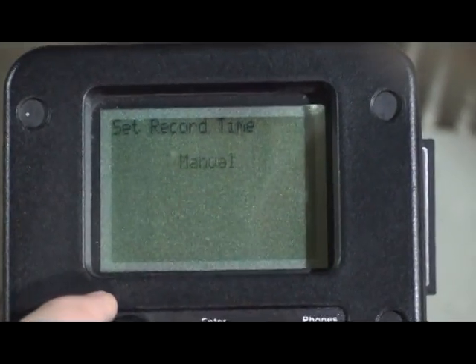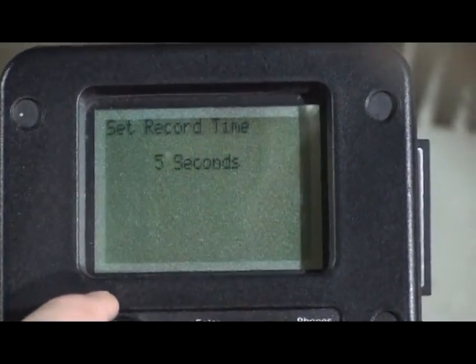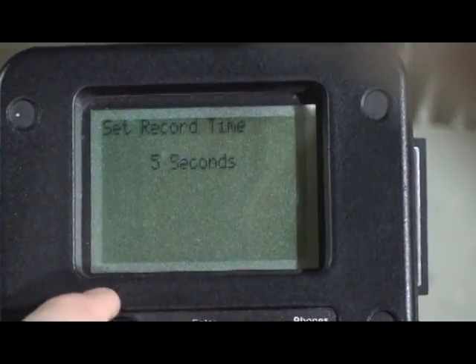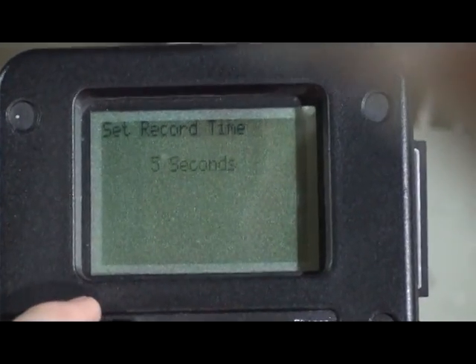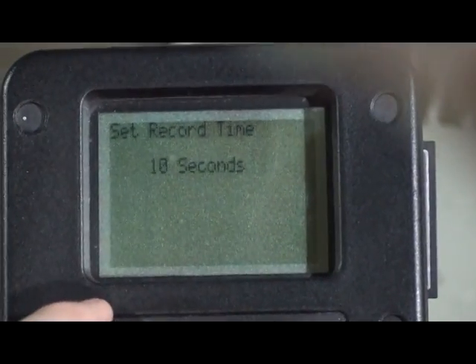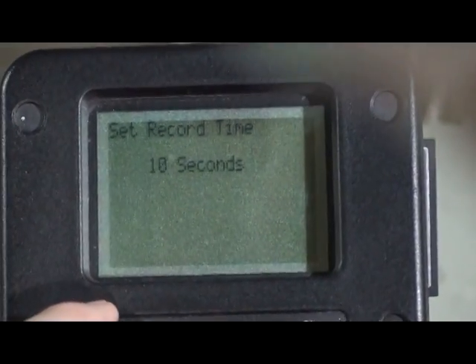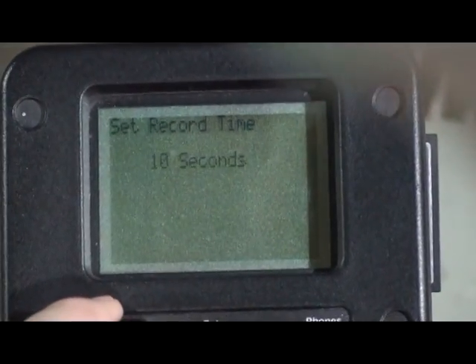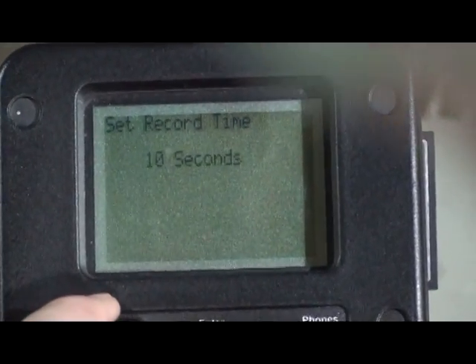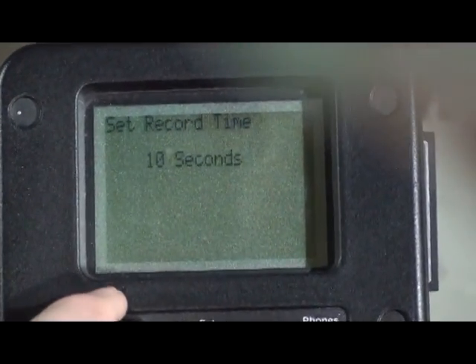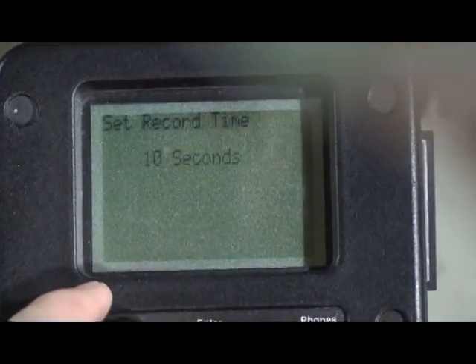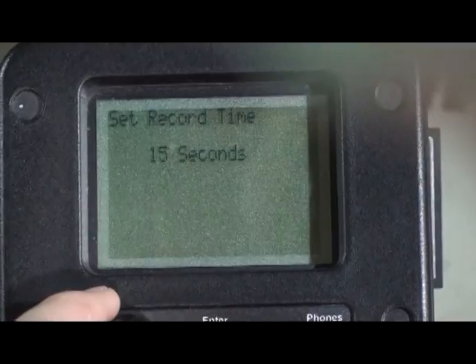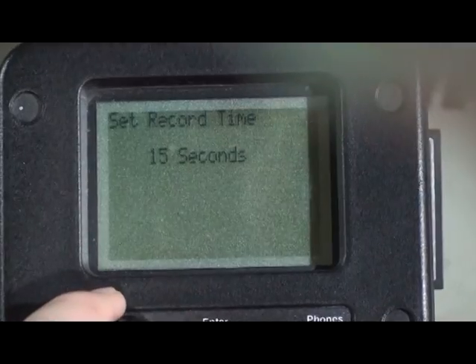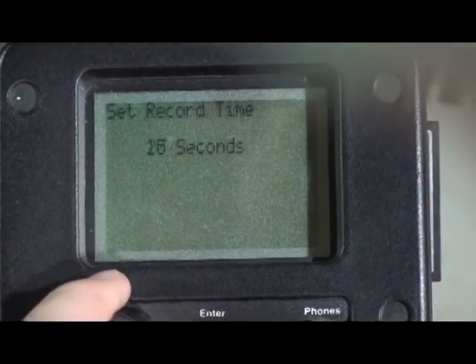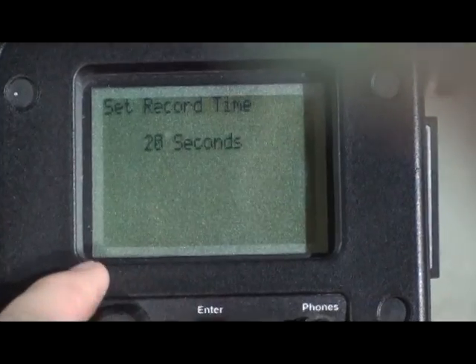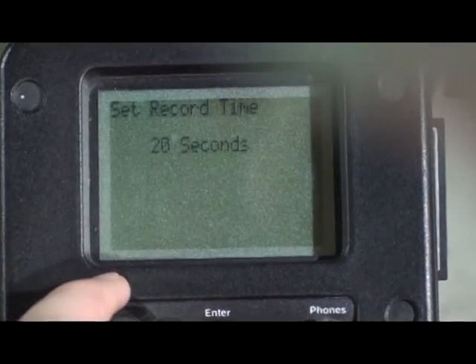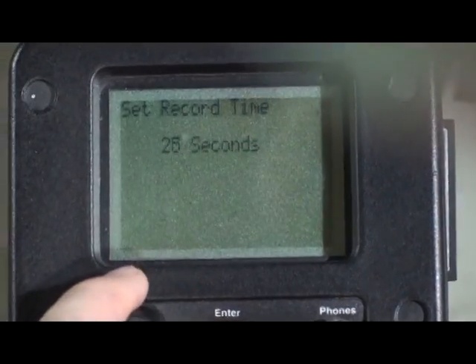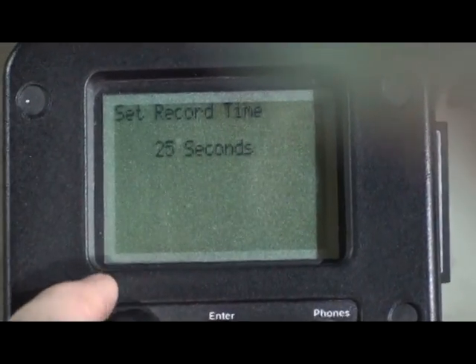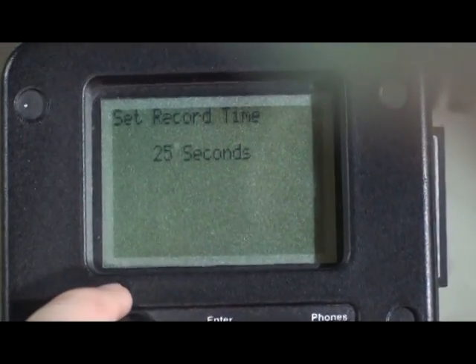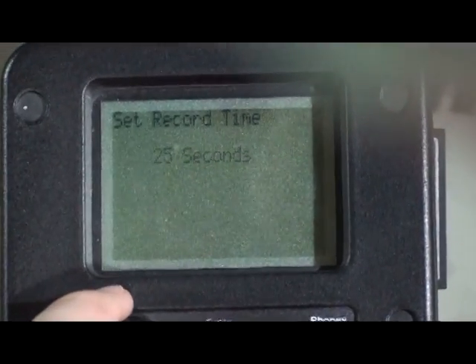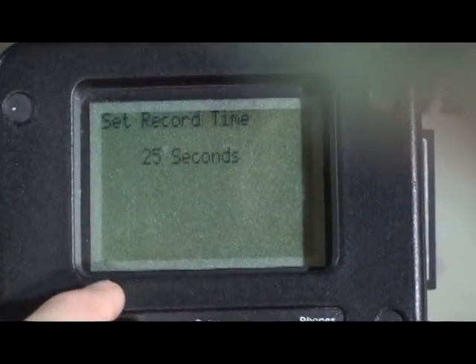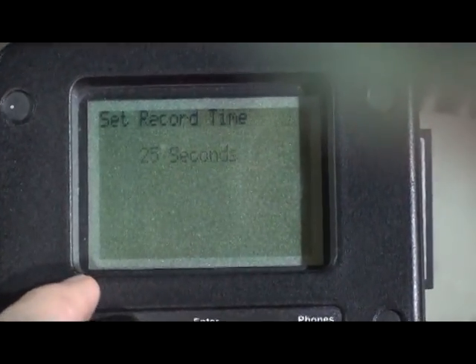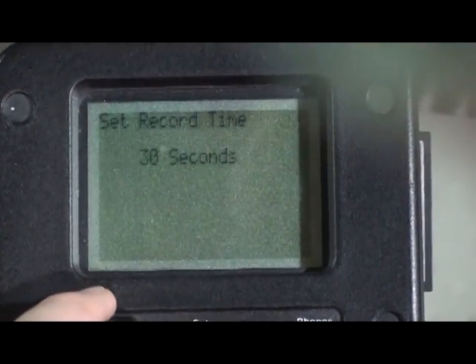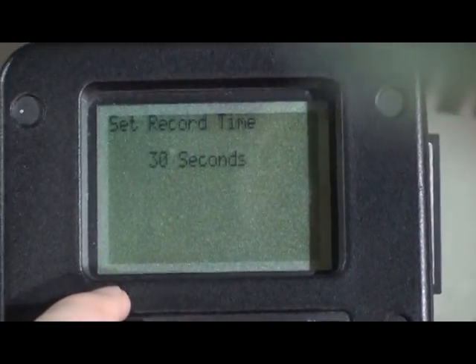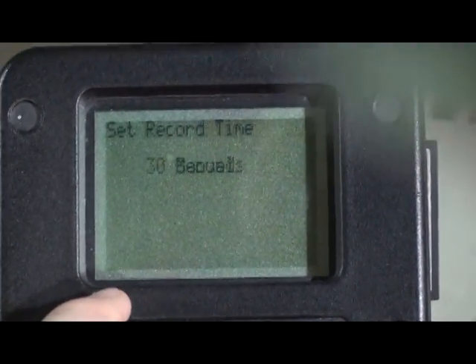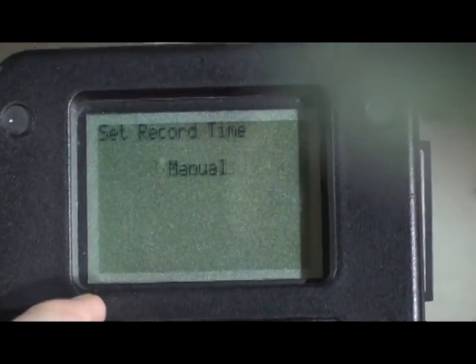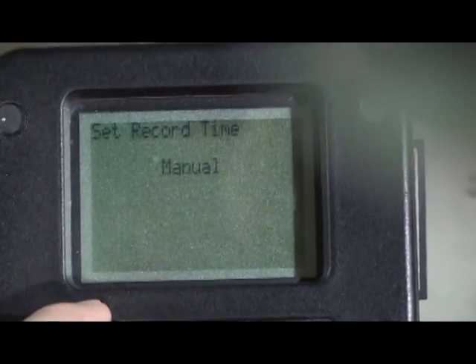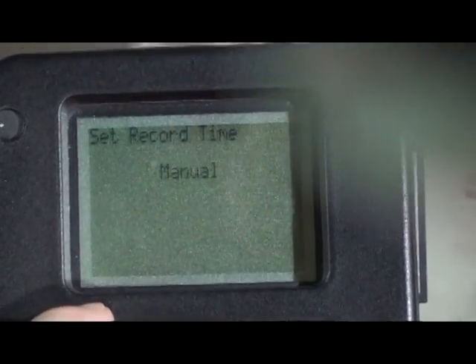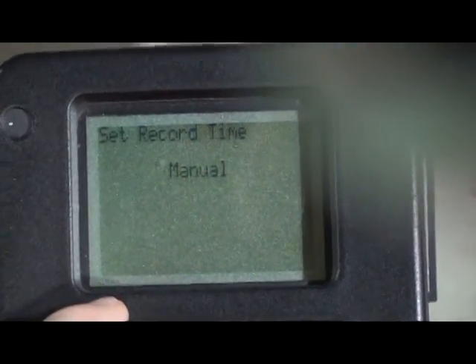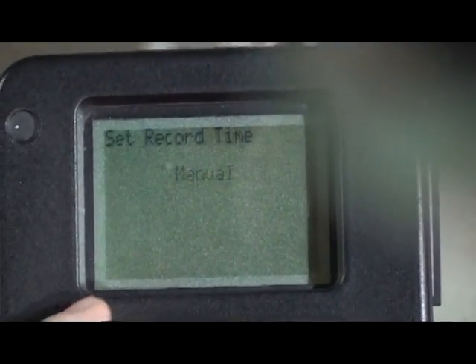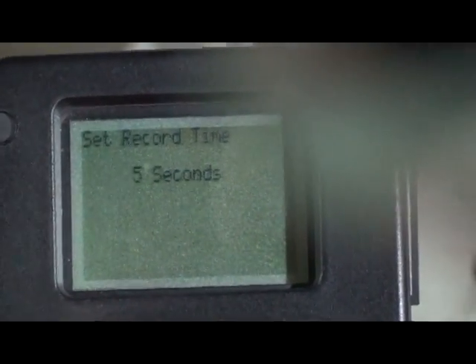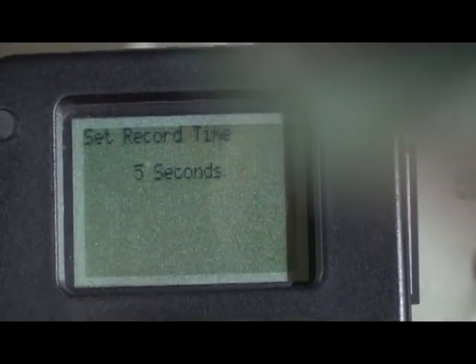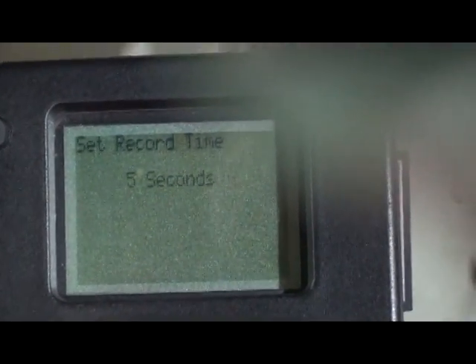Timed selections are 5, 10, 15, 20, 25, or 30 seconds. Click the sensitivity dial to set.